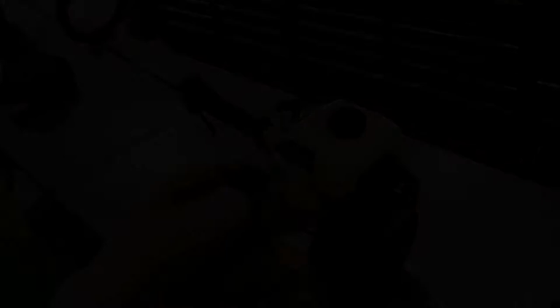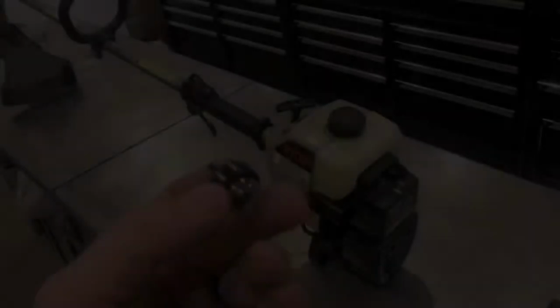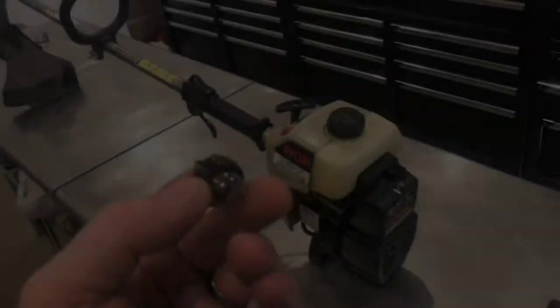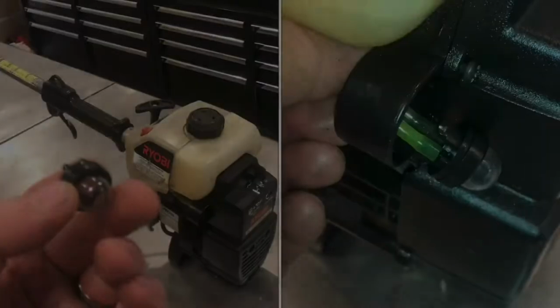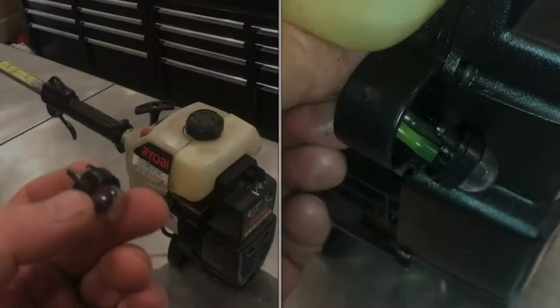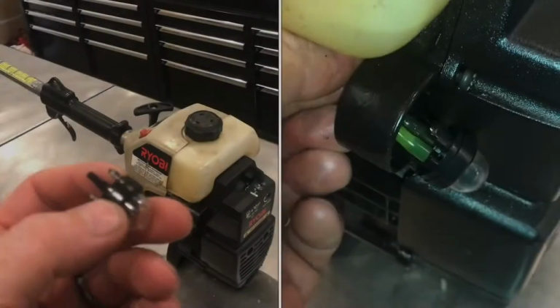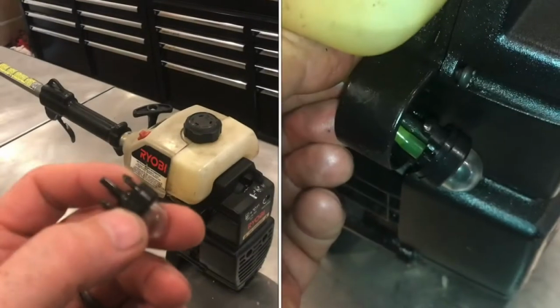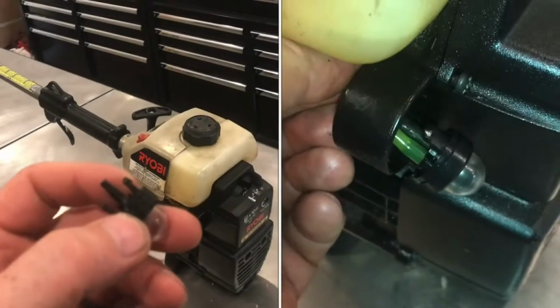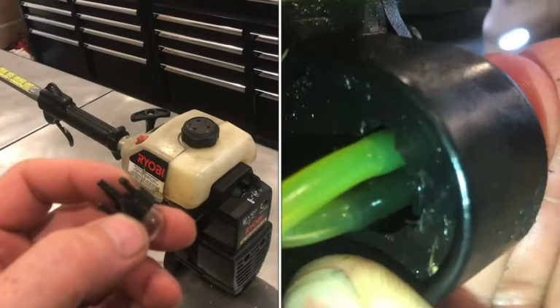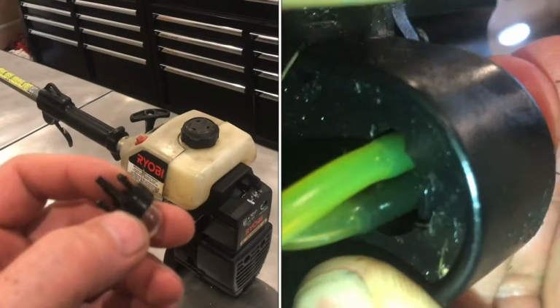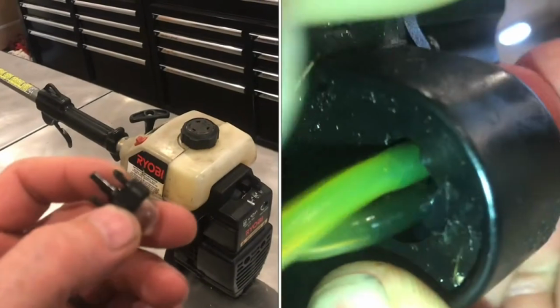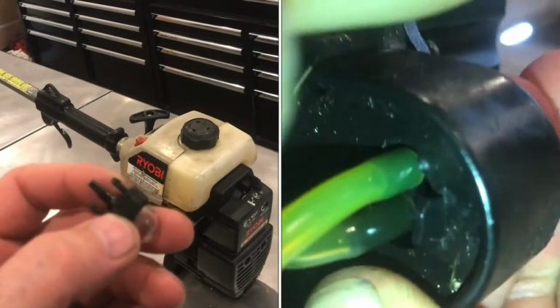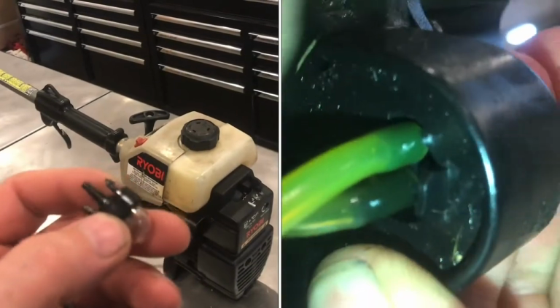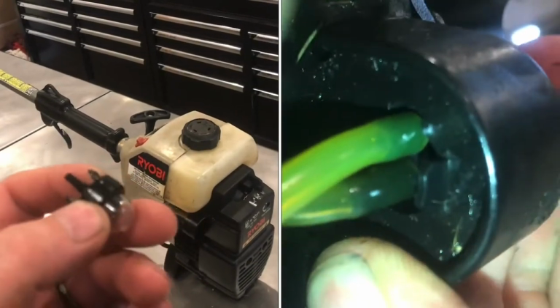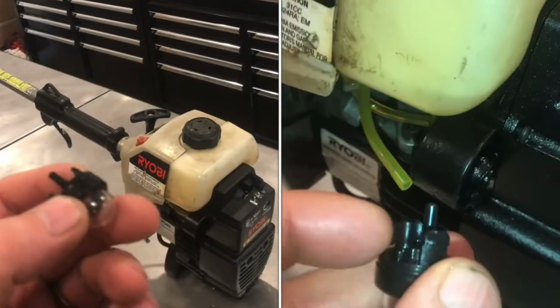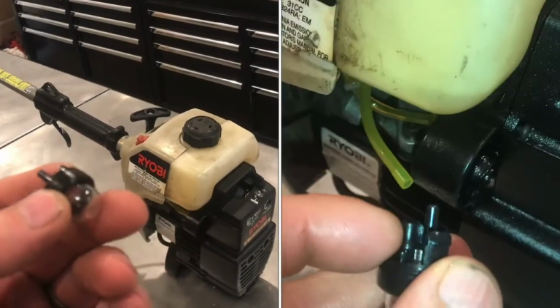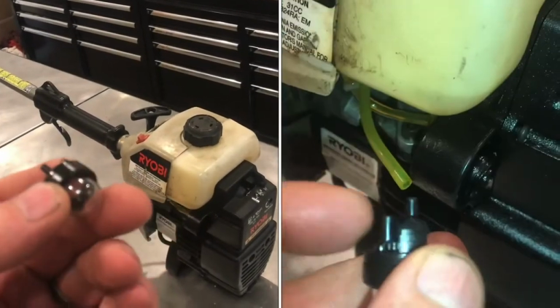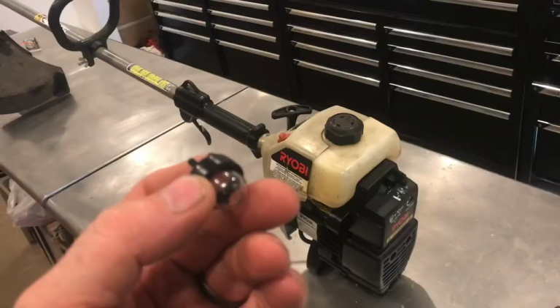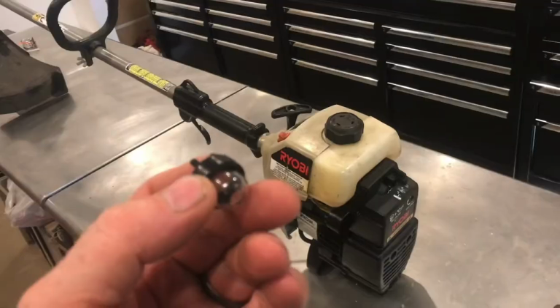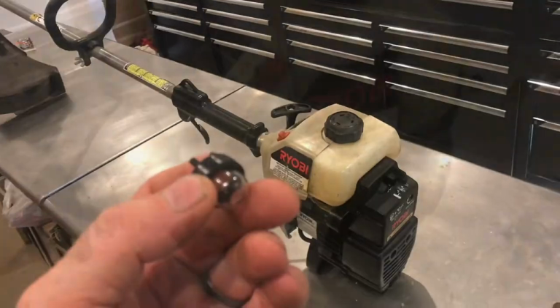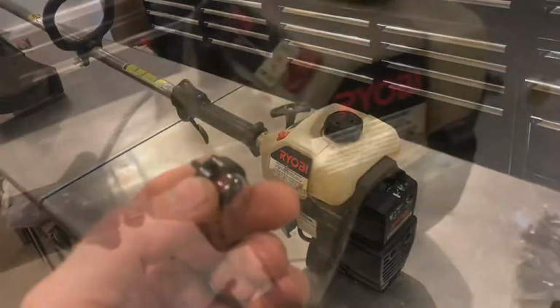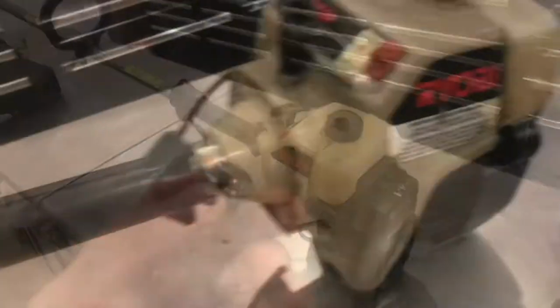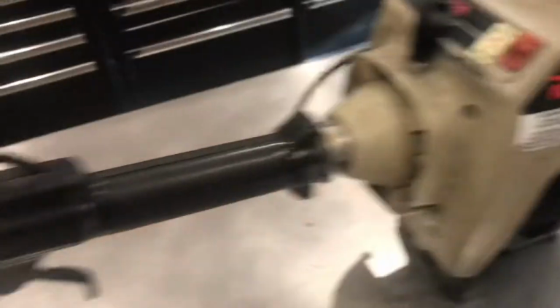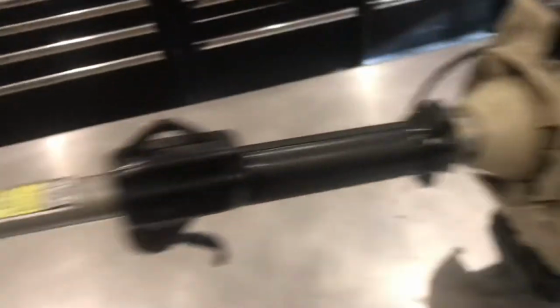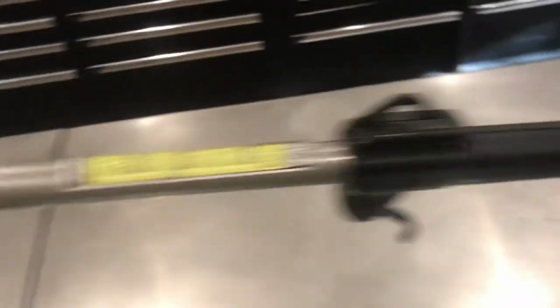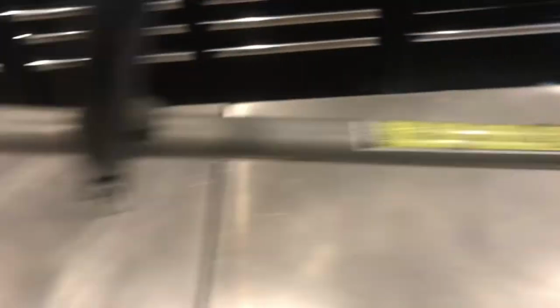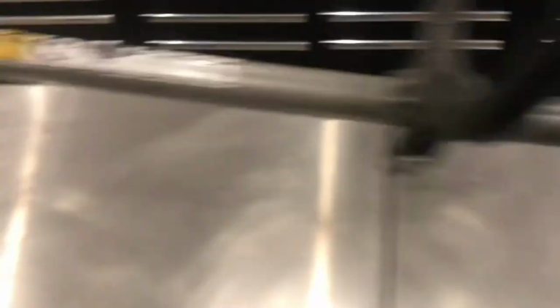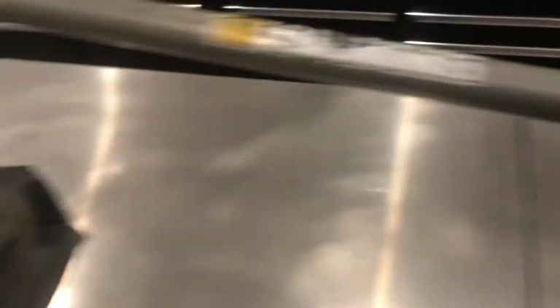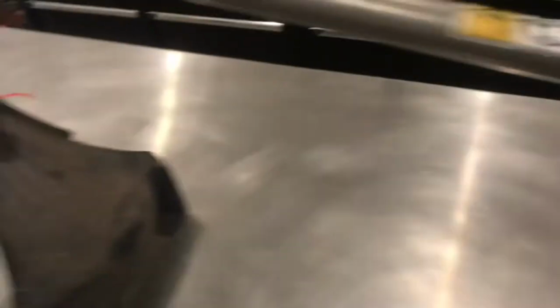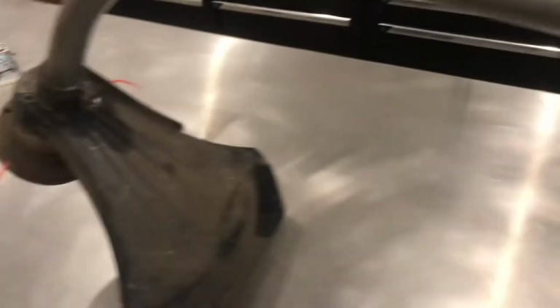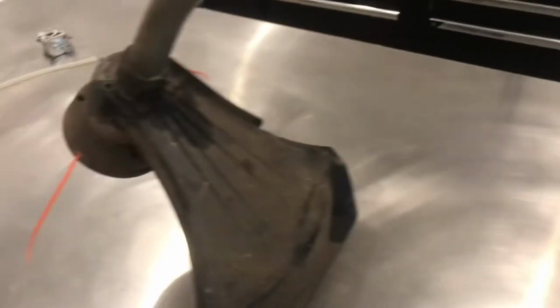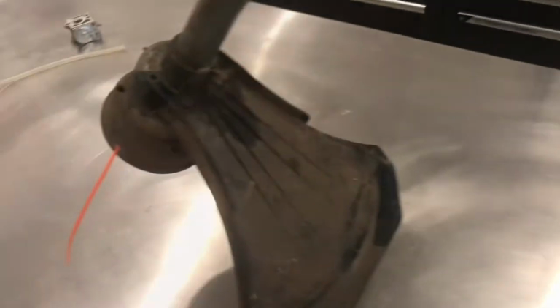I'll show you how to install a prime valve on a two-cycle engine. This is a Ryobi string trimmer.